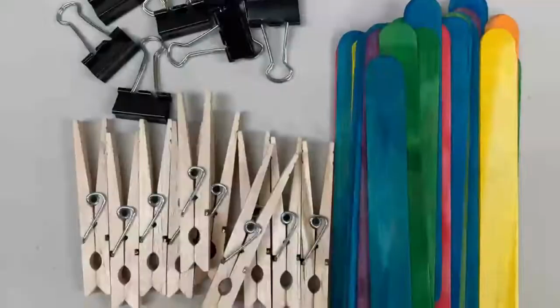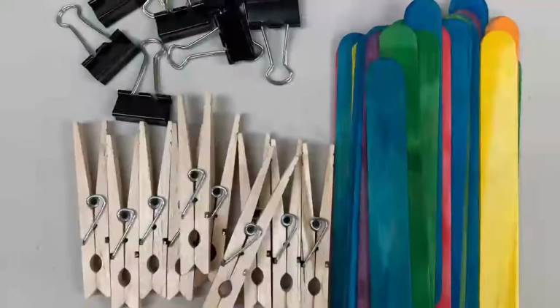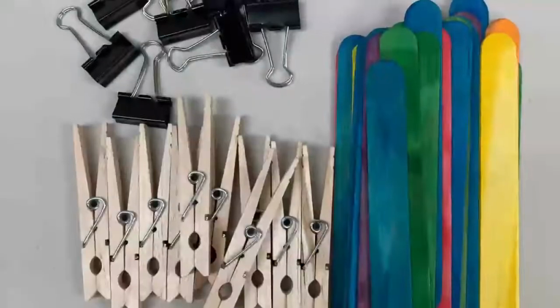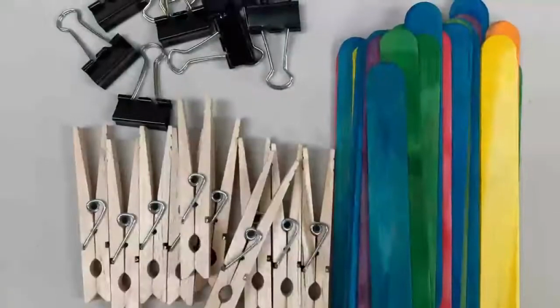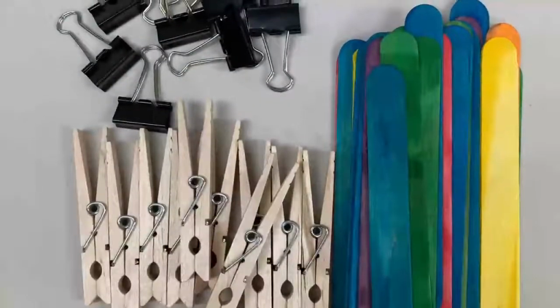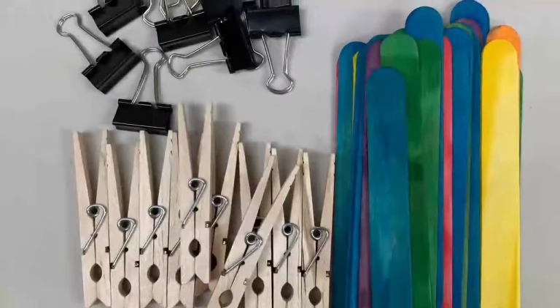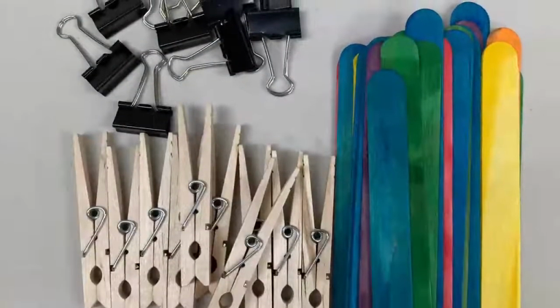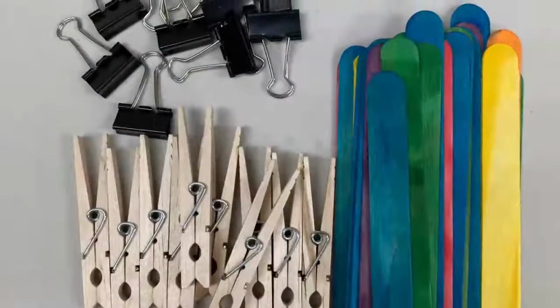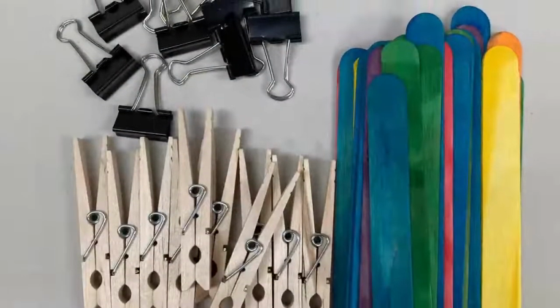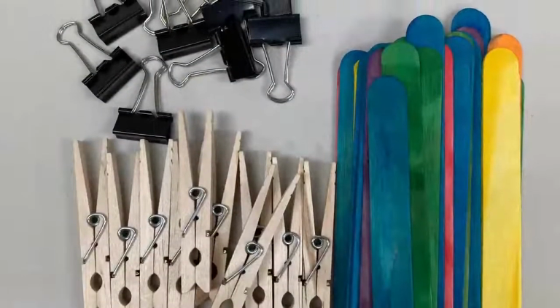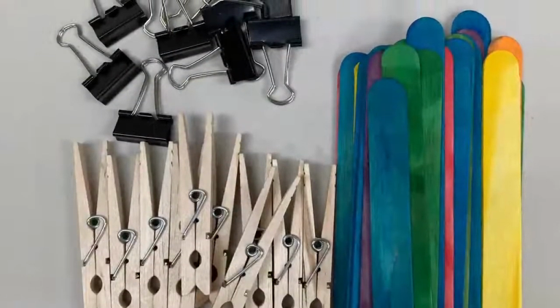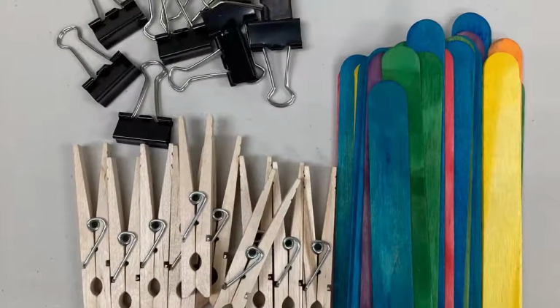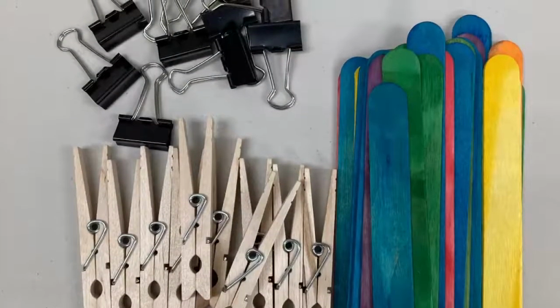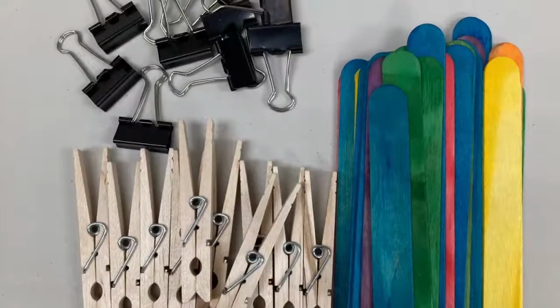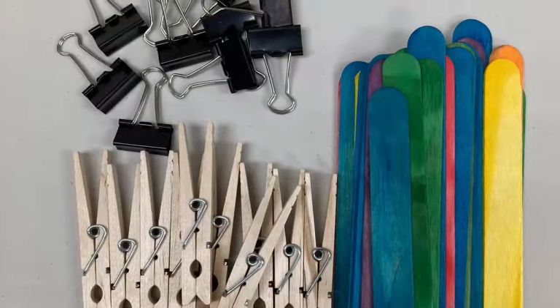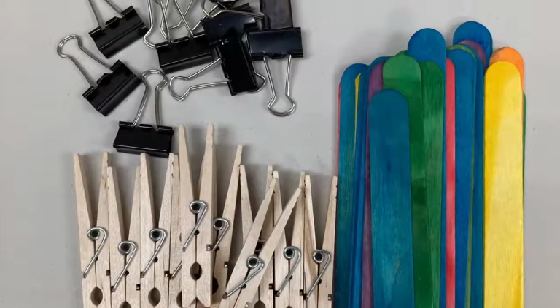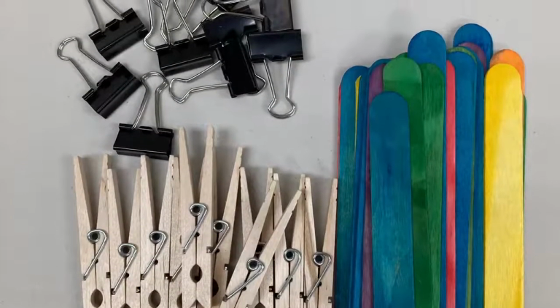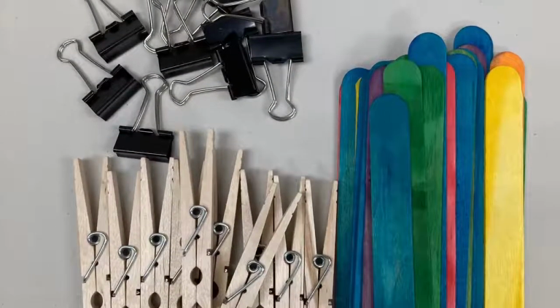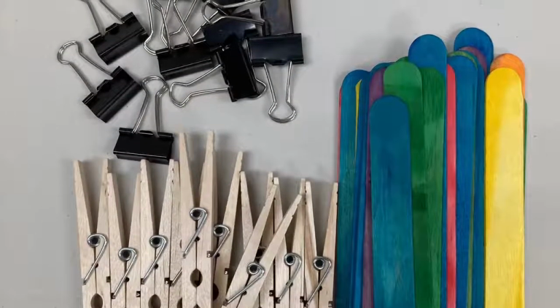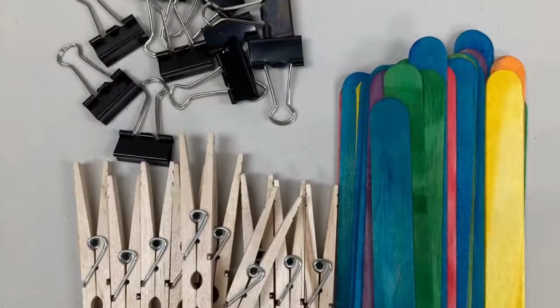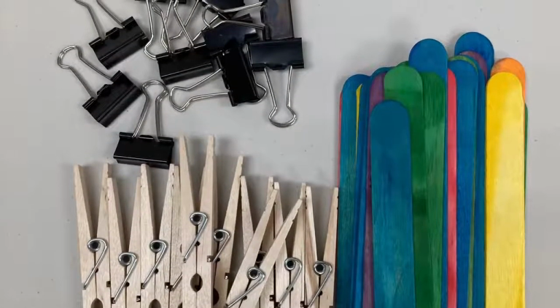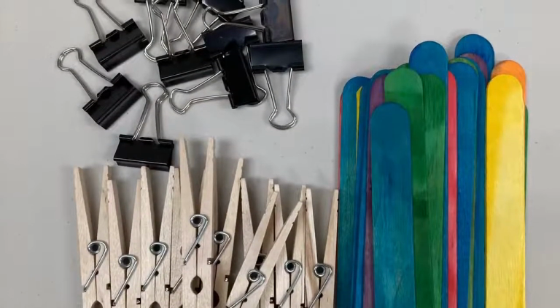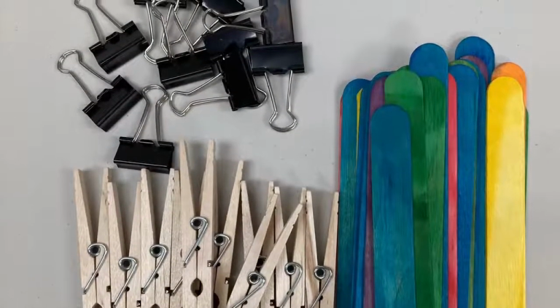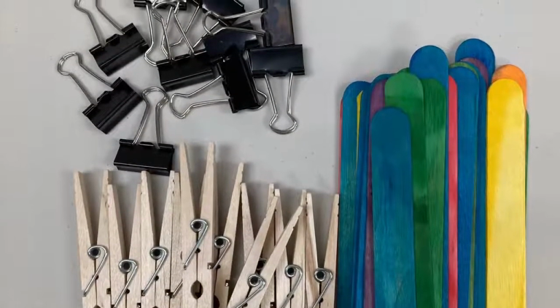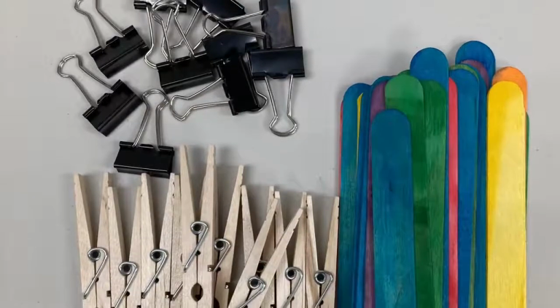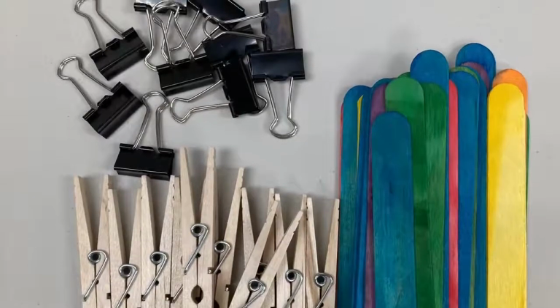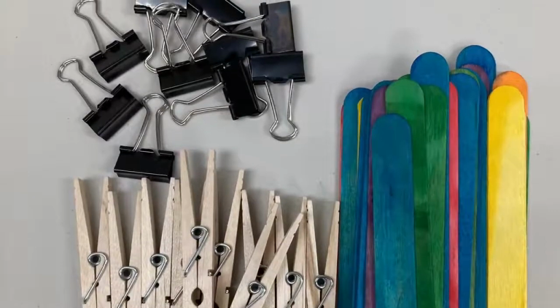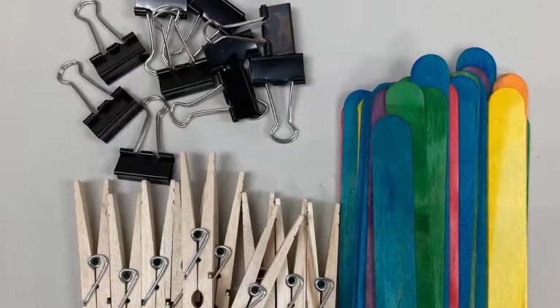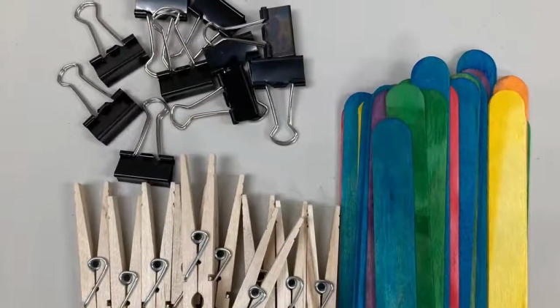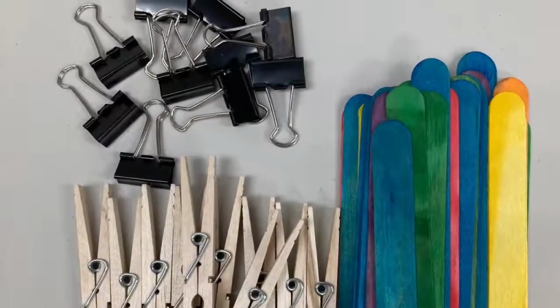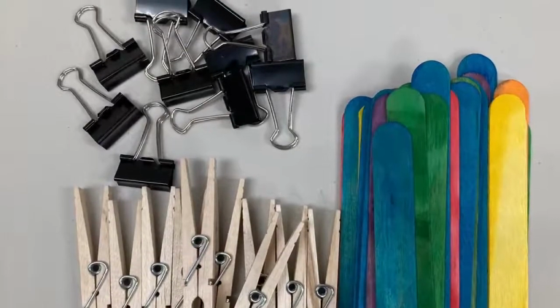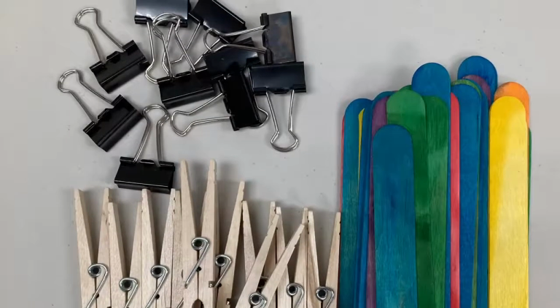For this kit, make sure you have your clothespins, binder clips, and craft sticks.